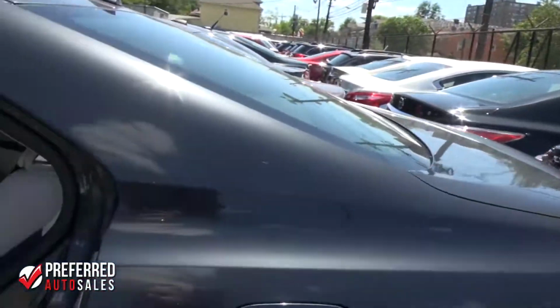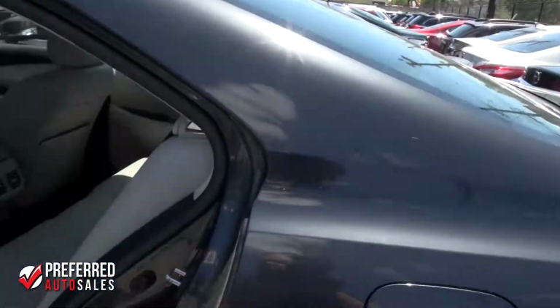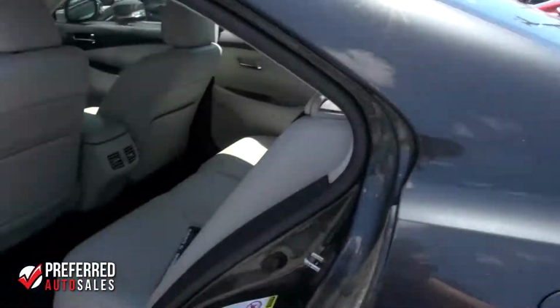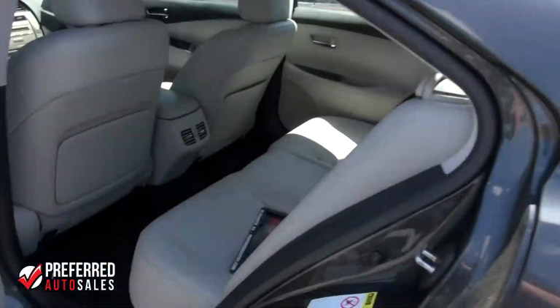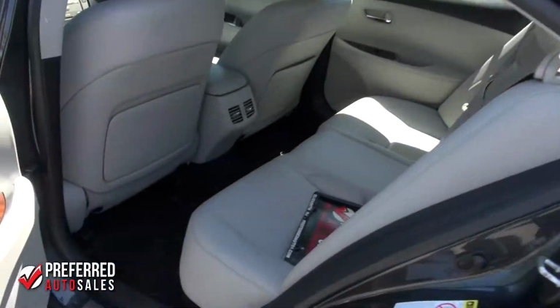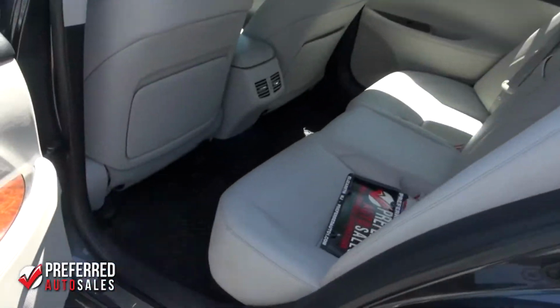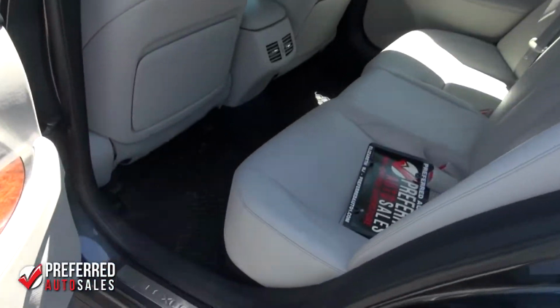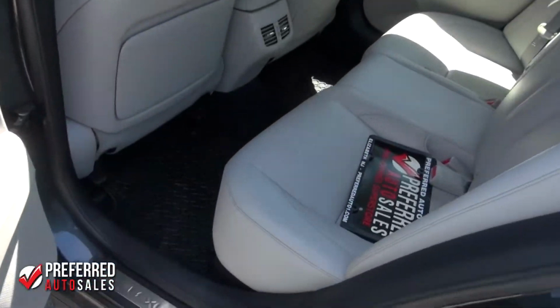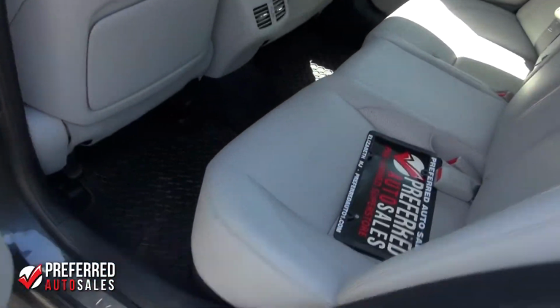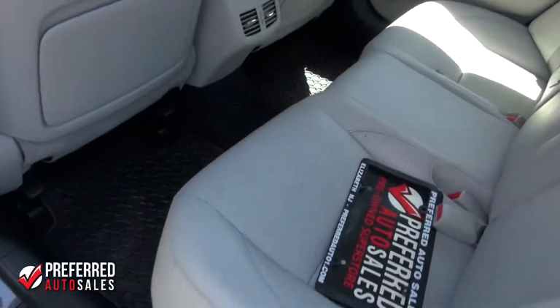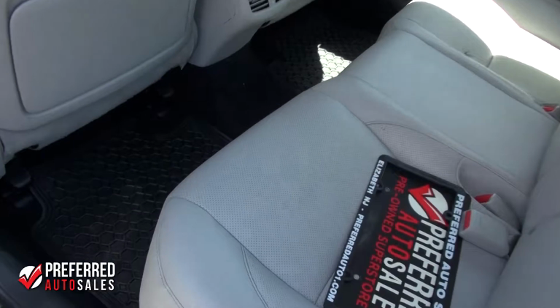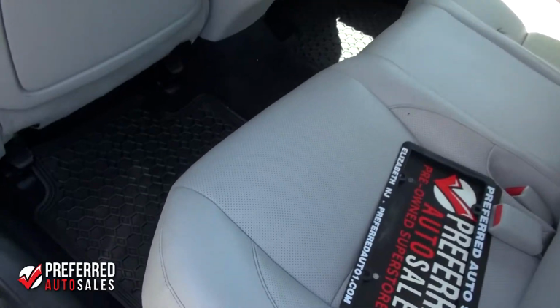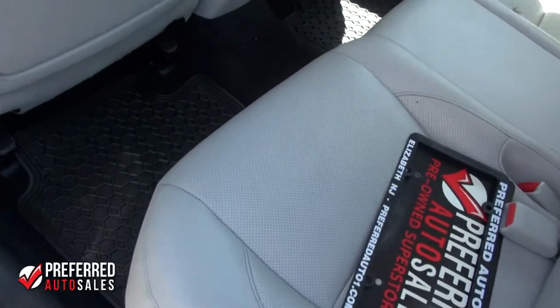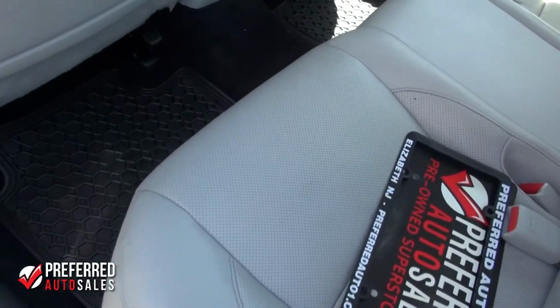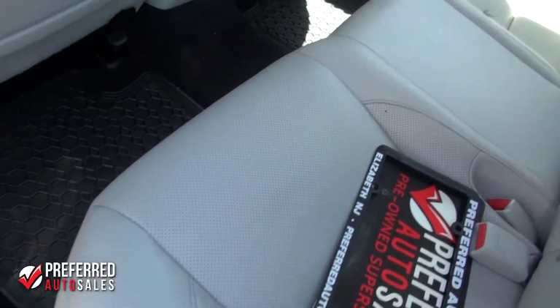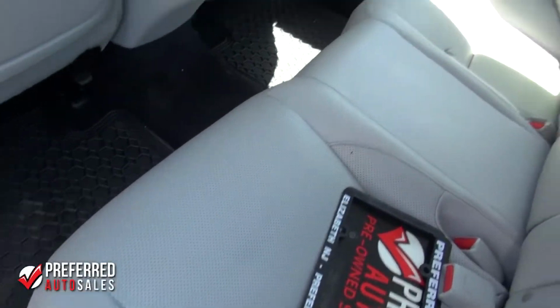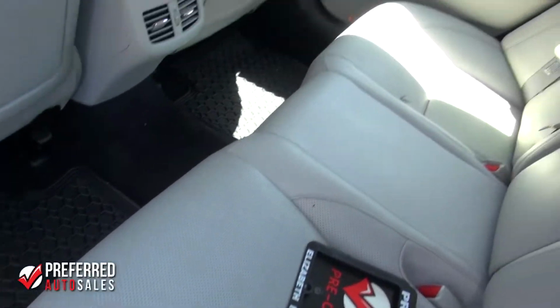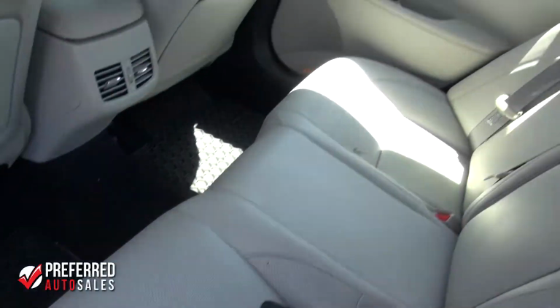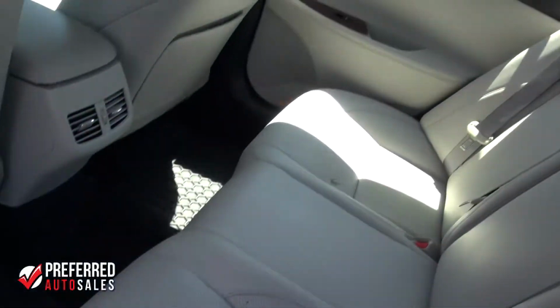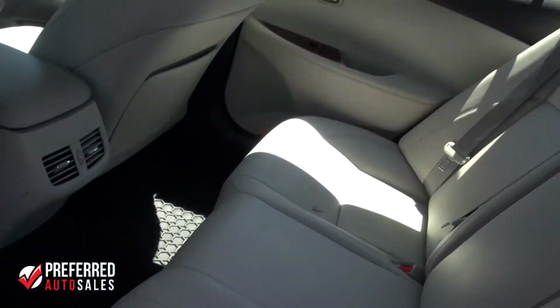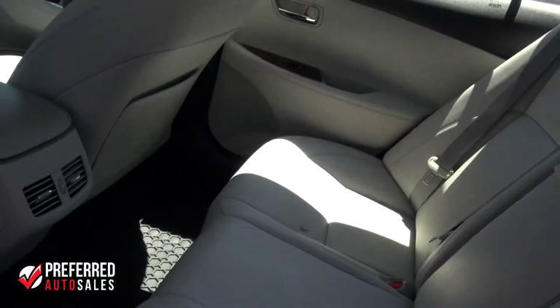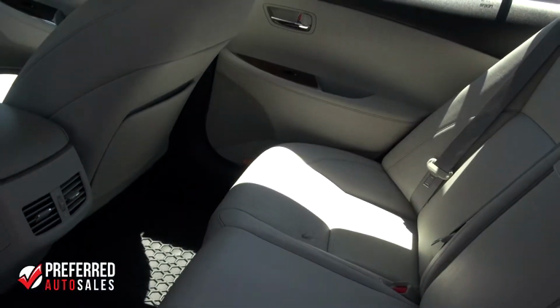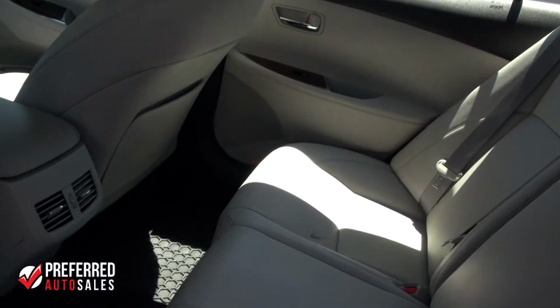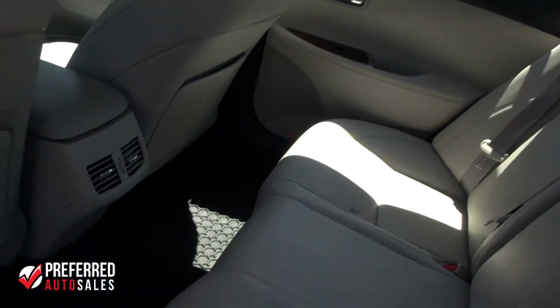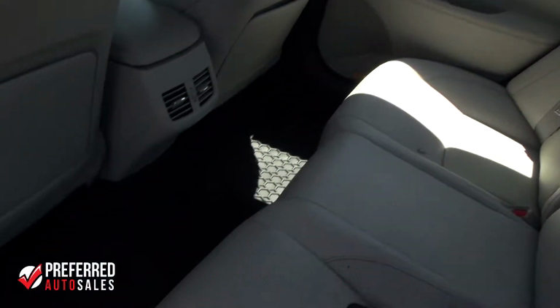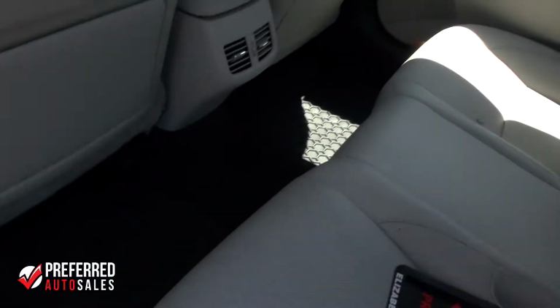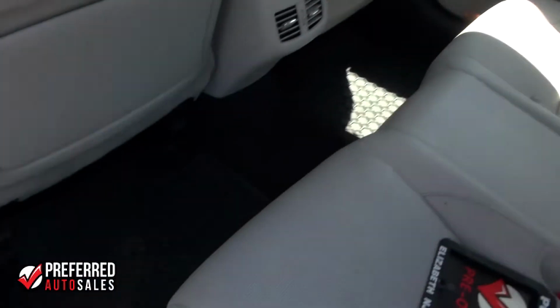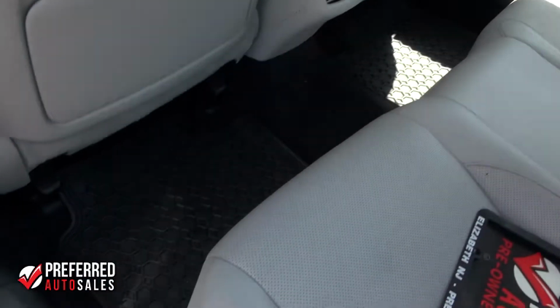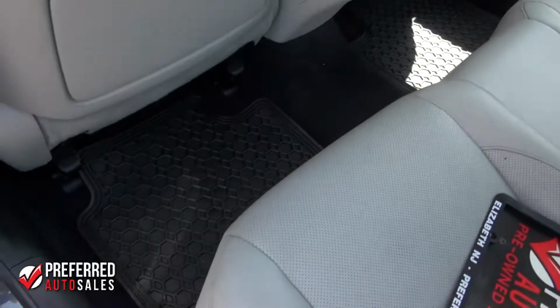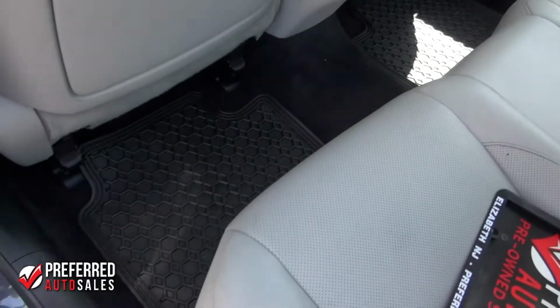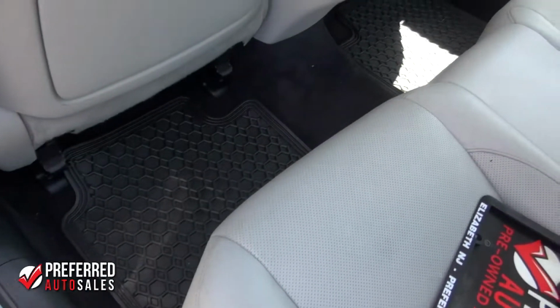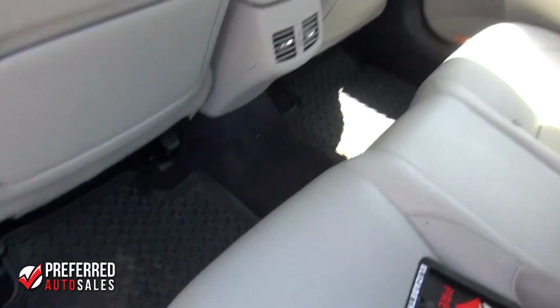Take a look at the back of the vehicle — the seats. Again, rubber floor mats.